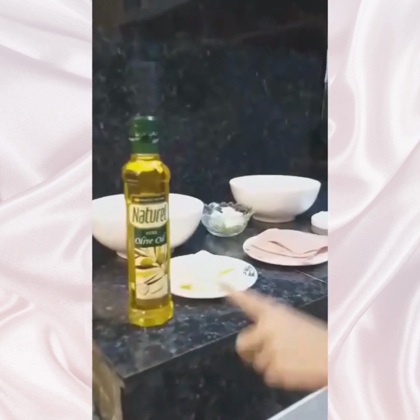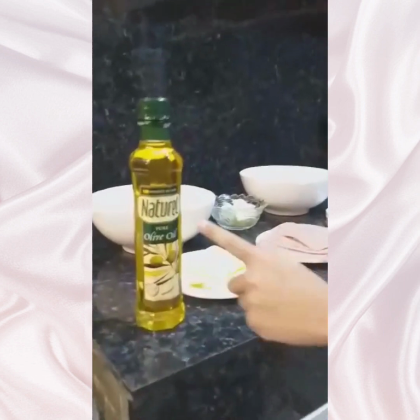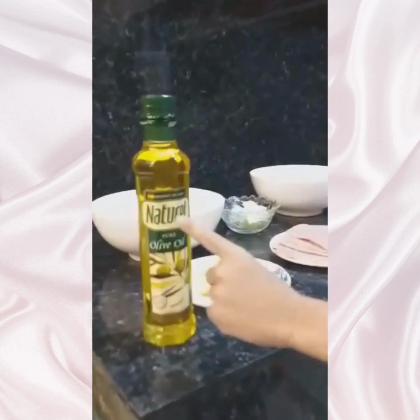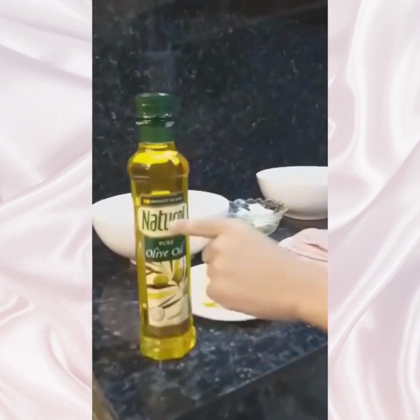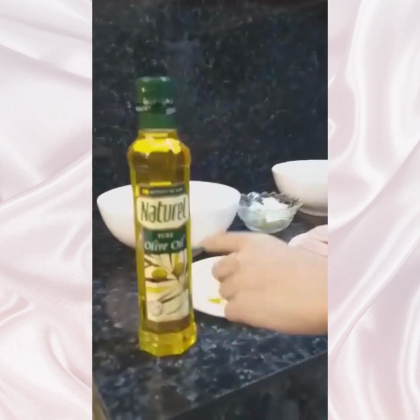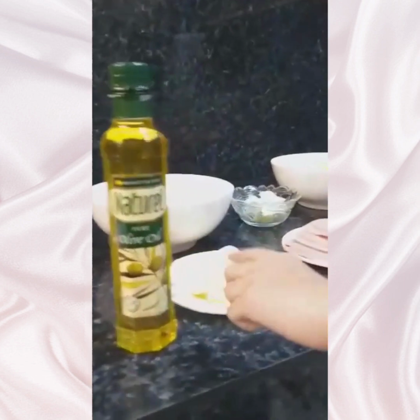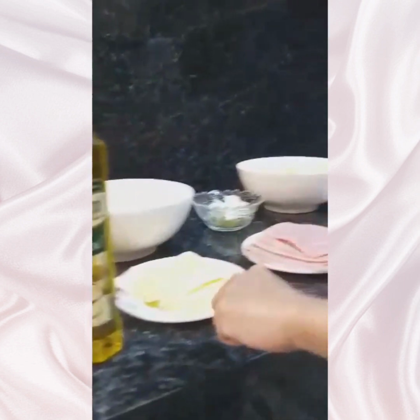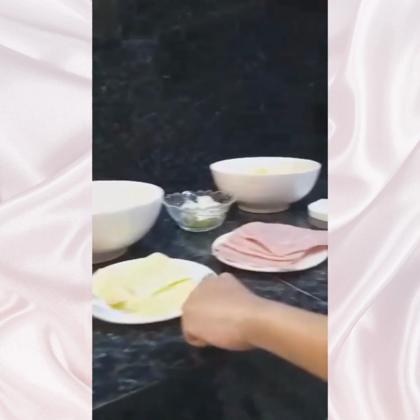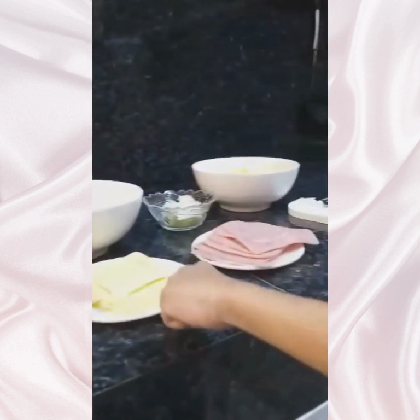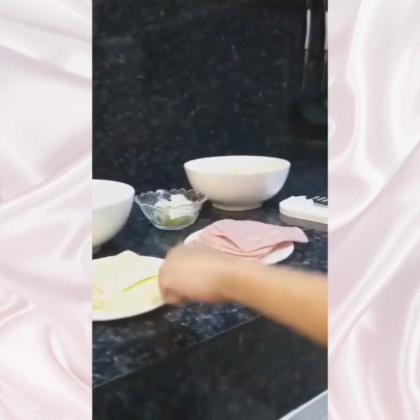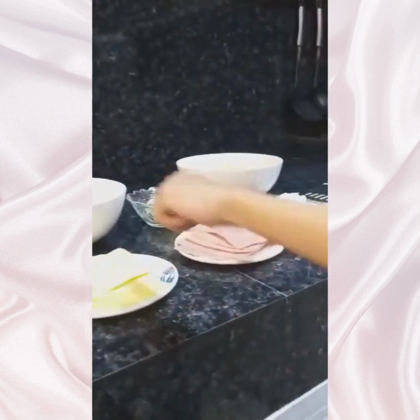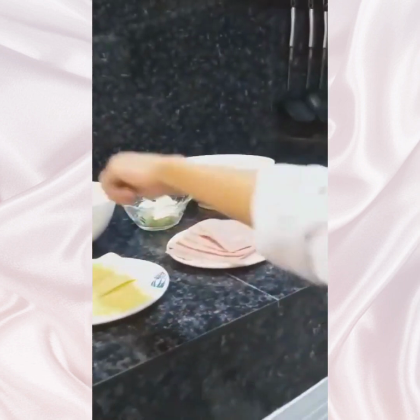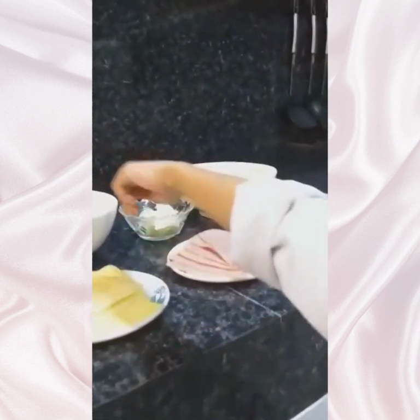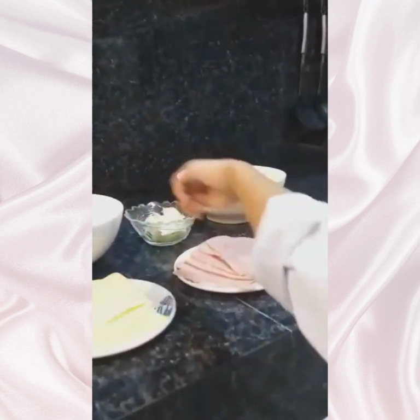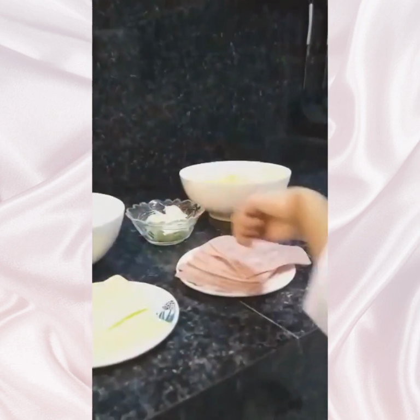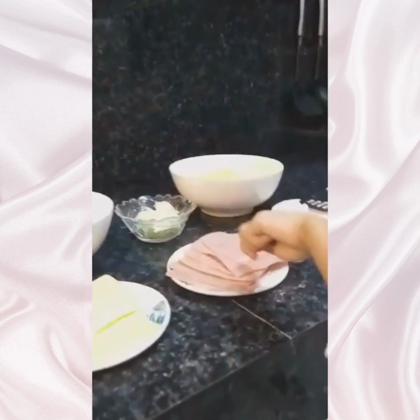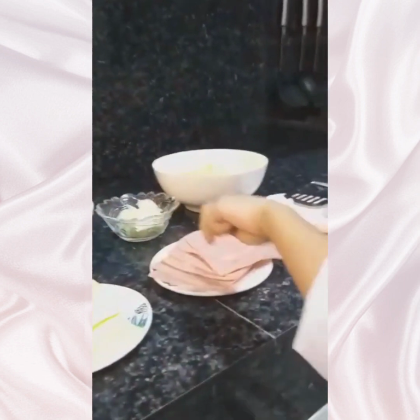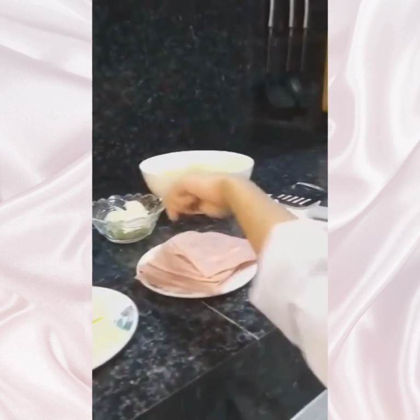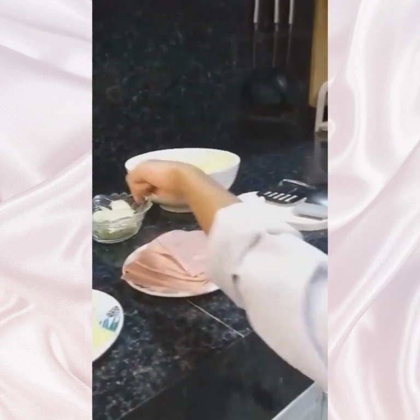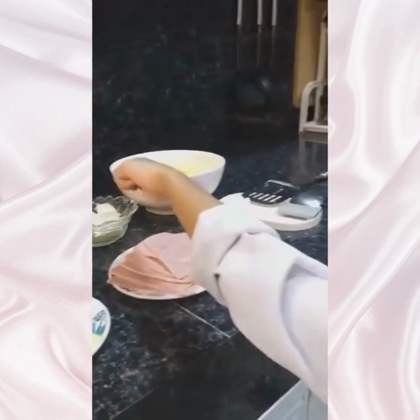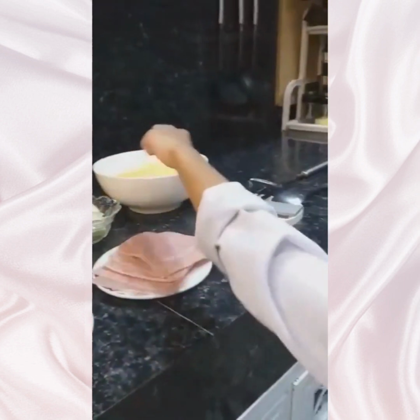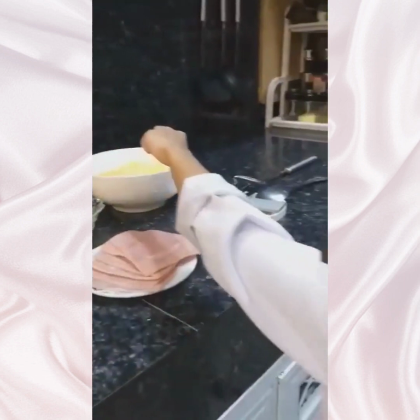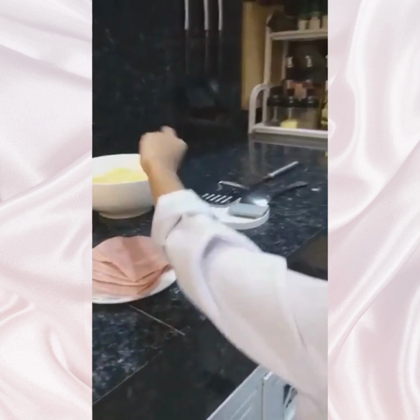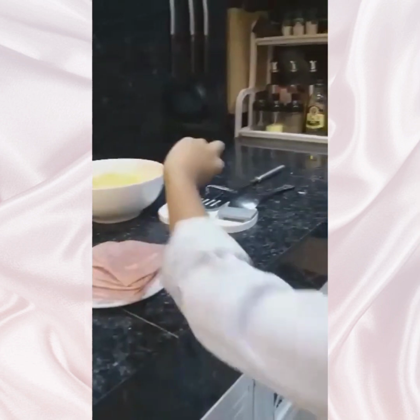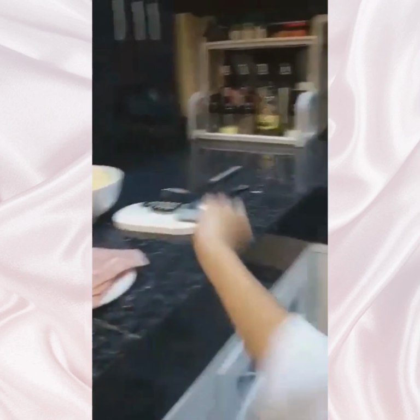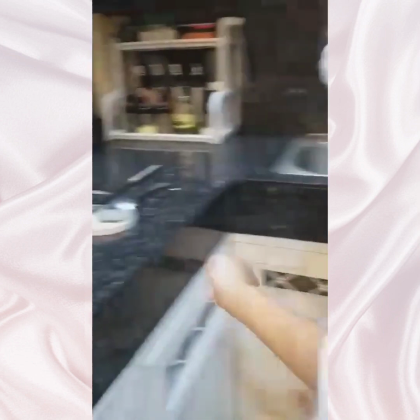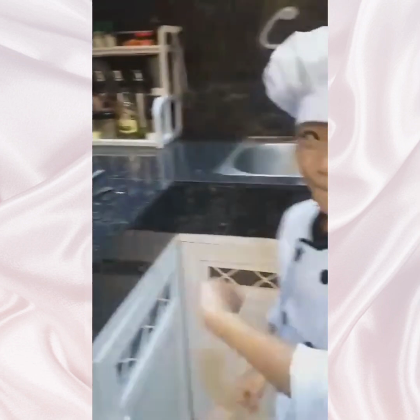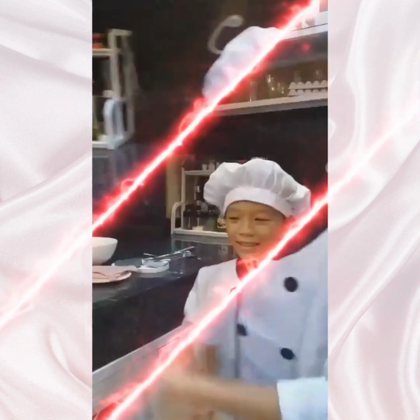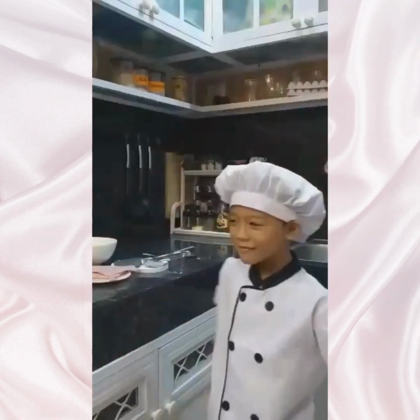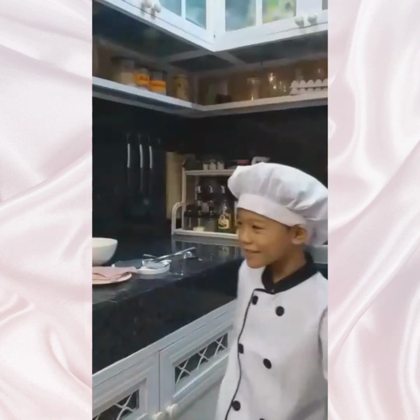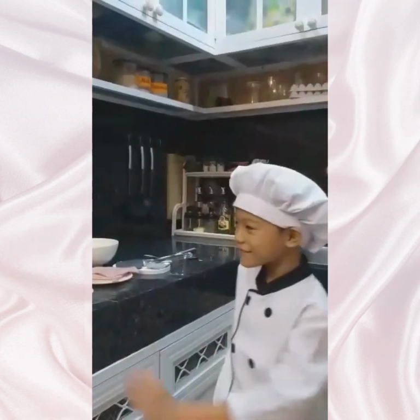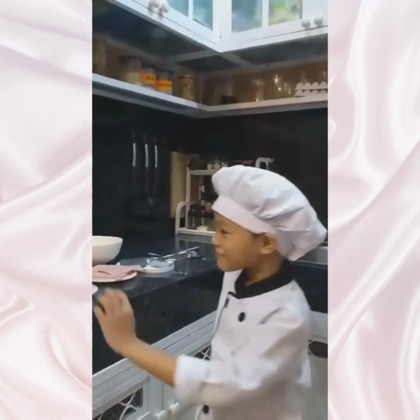Olive oil, cheese, egg, ham, onion, potatoes. Now let's cook.